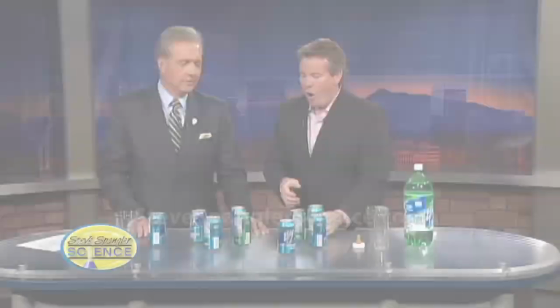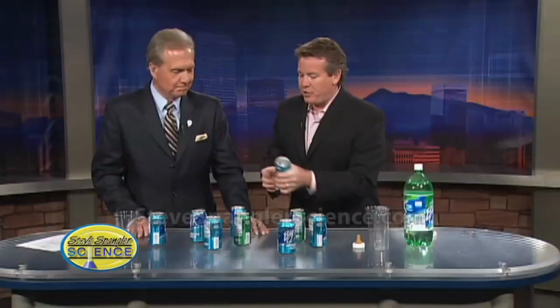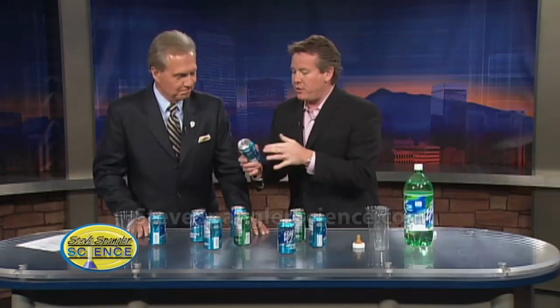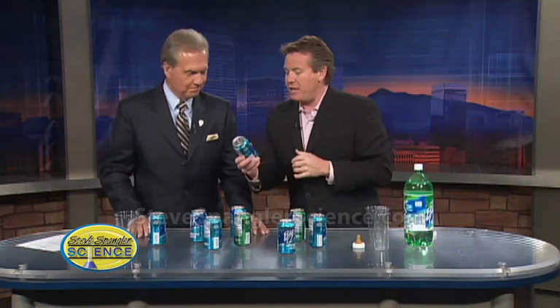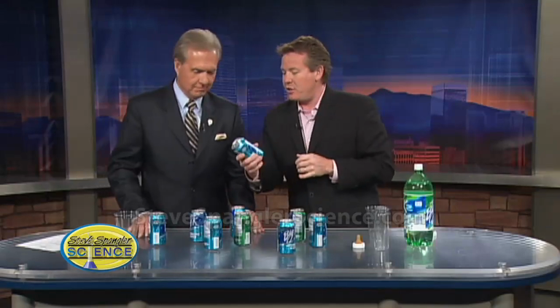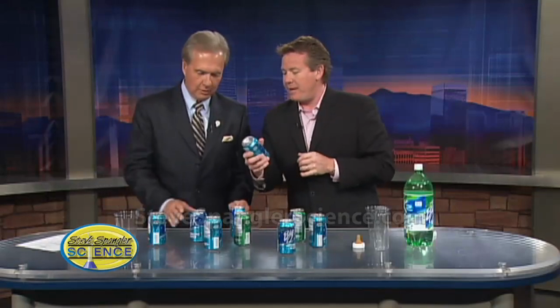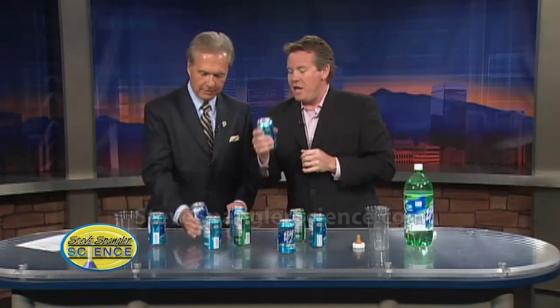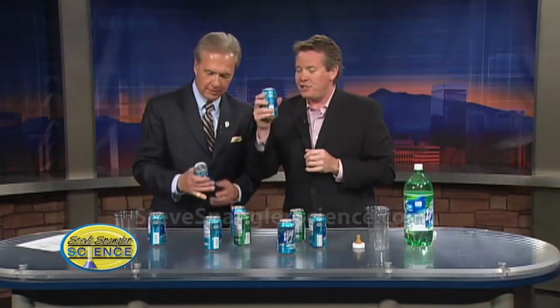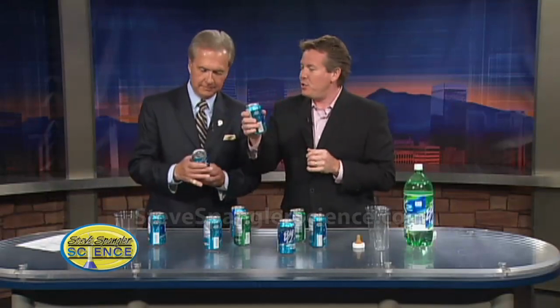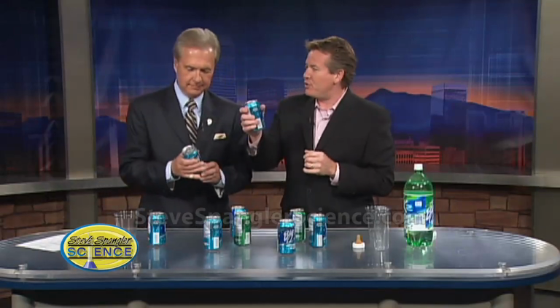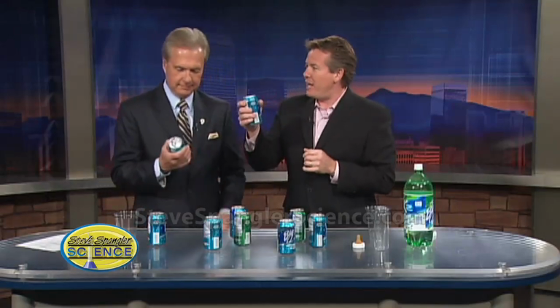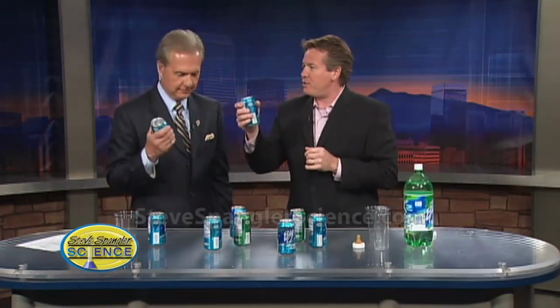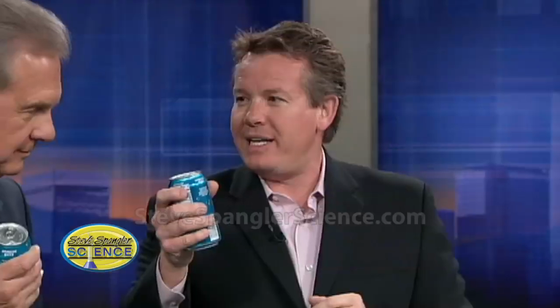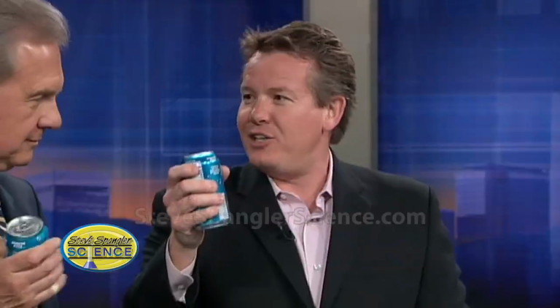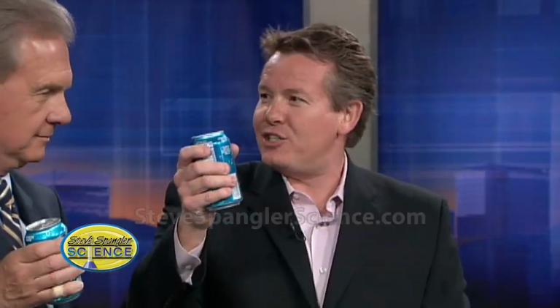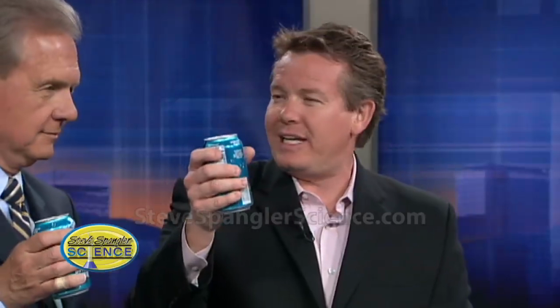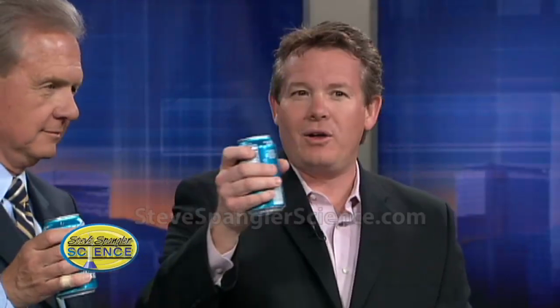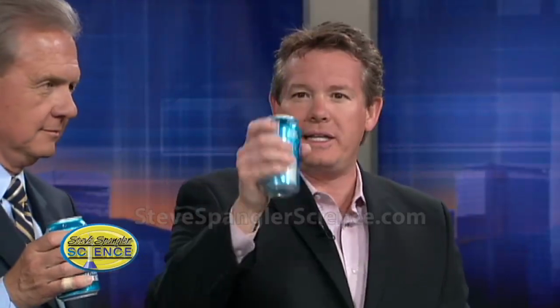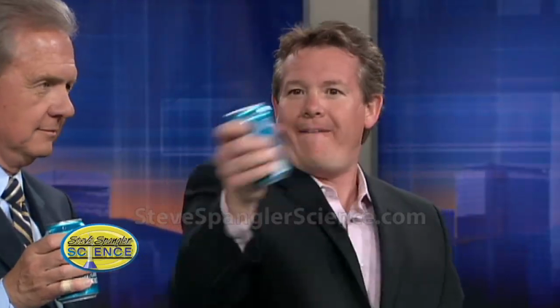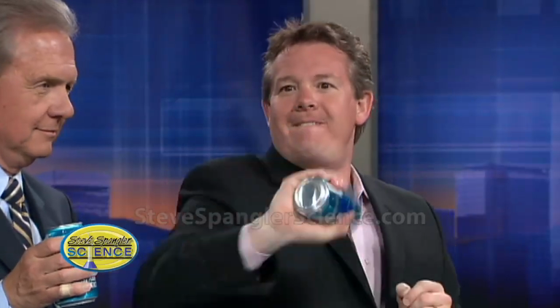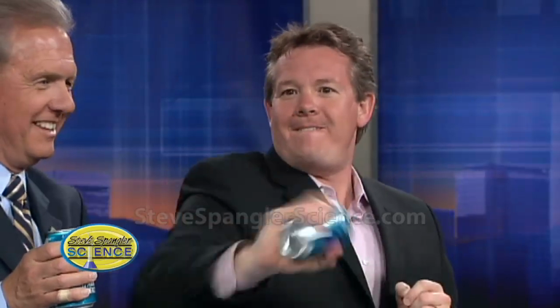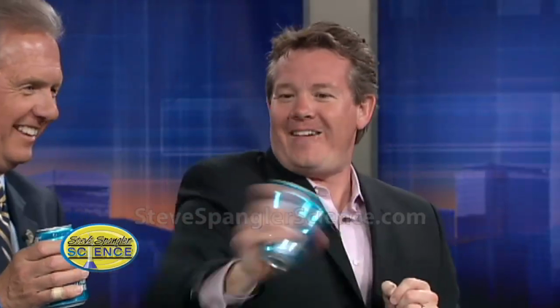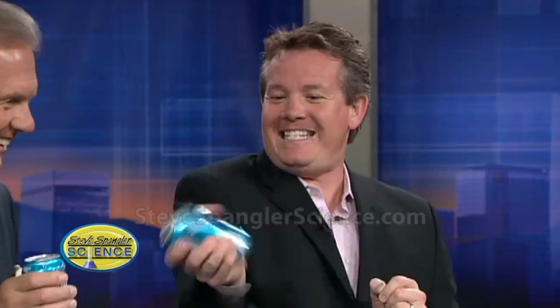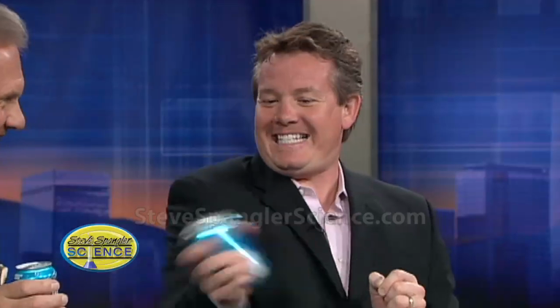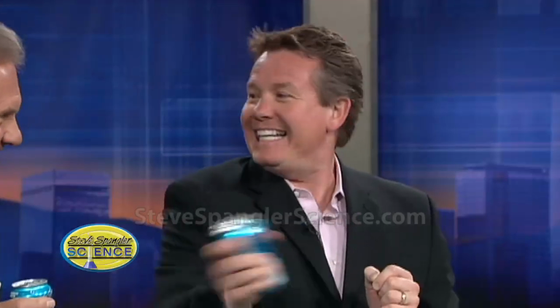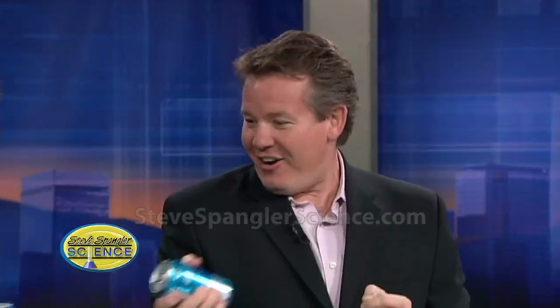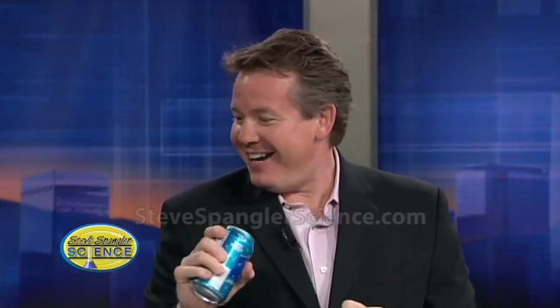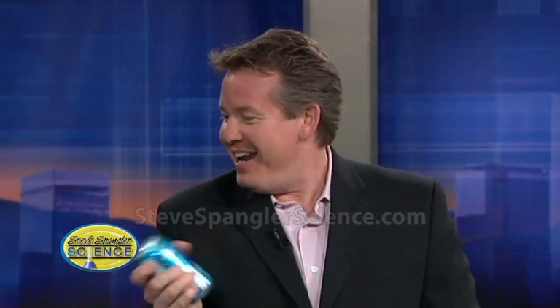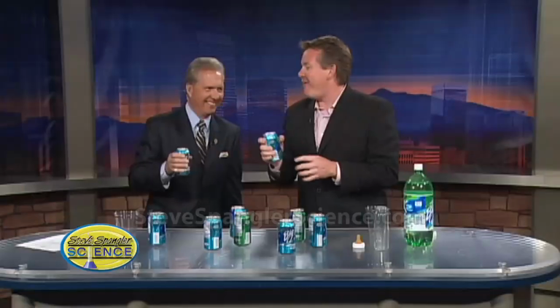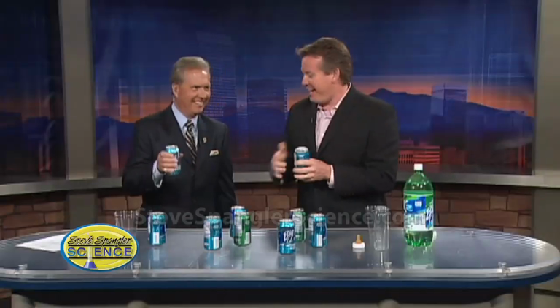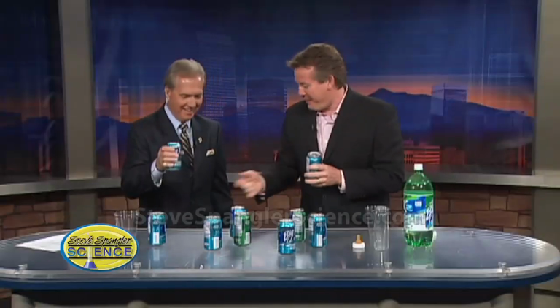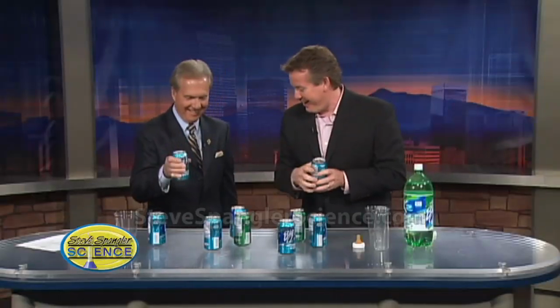Take your can of soda. This is the universal language for any kid — you just look at a kid and go like this. What's this? Try it. Get up here.